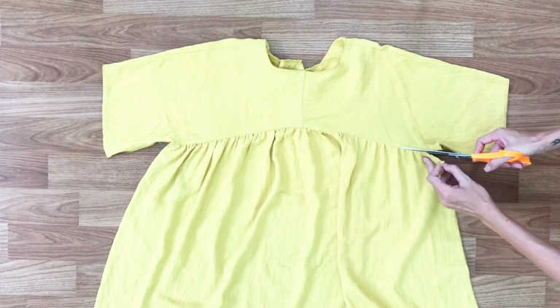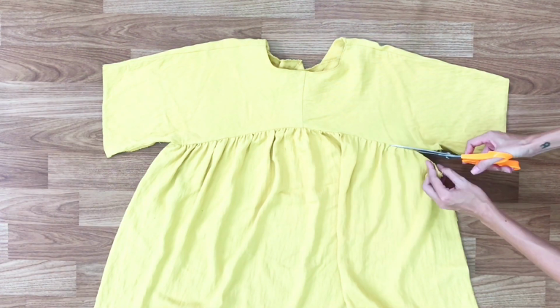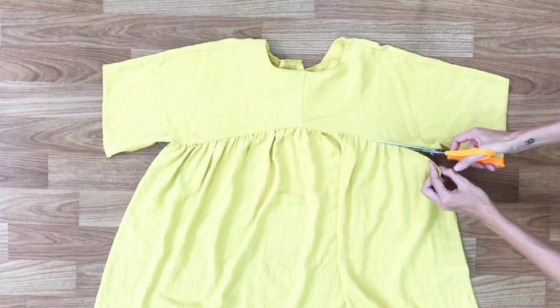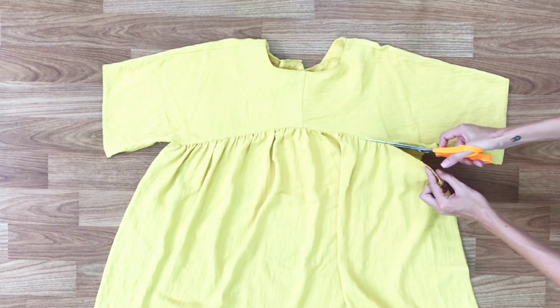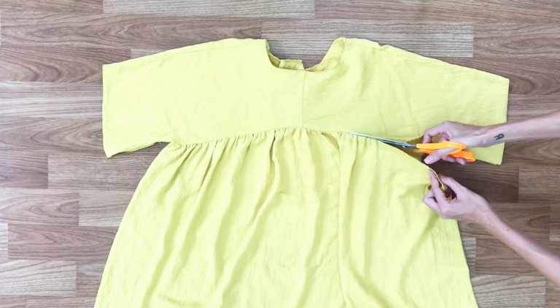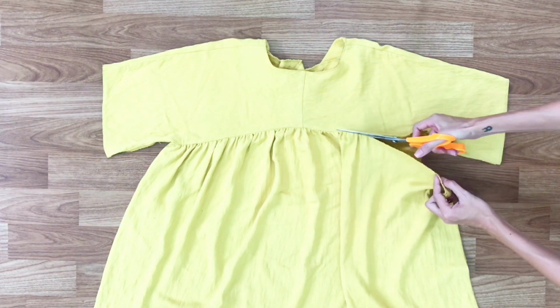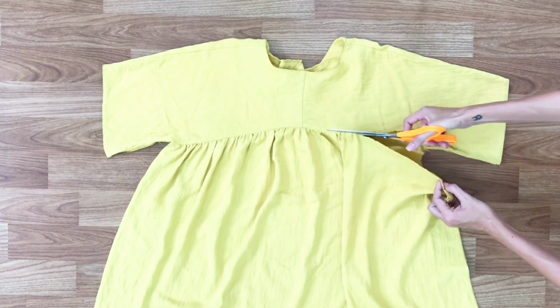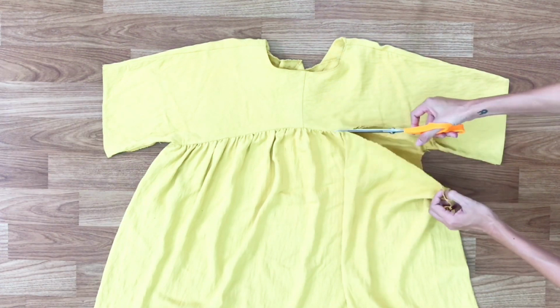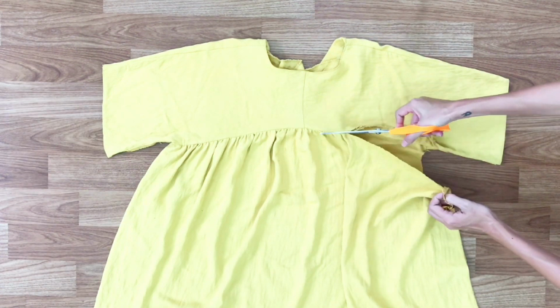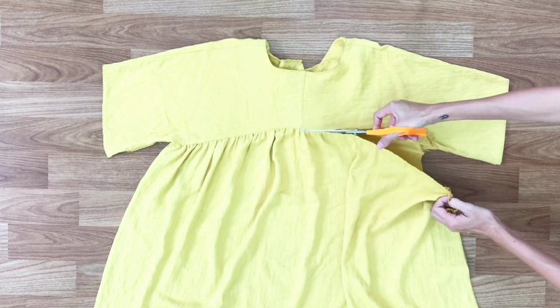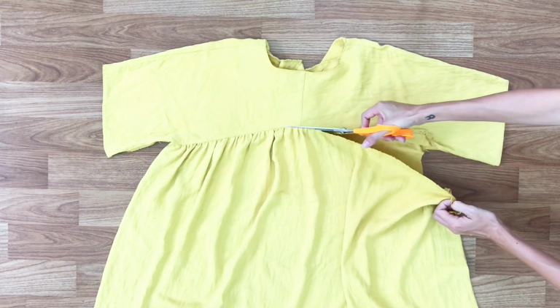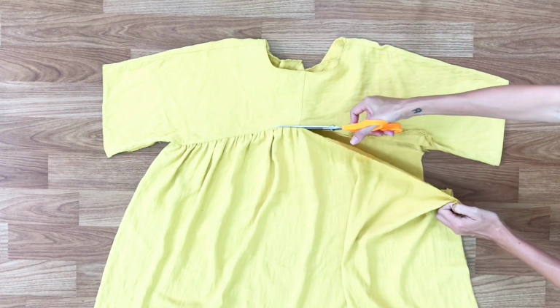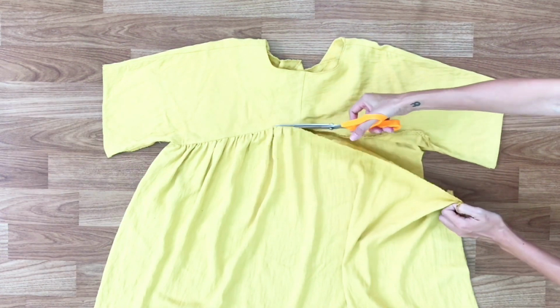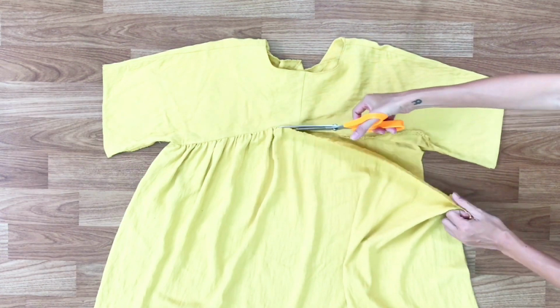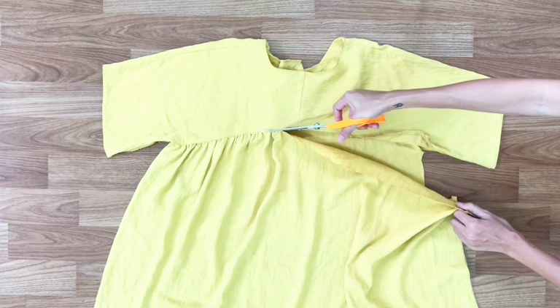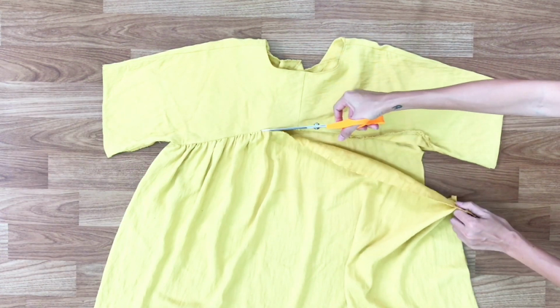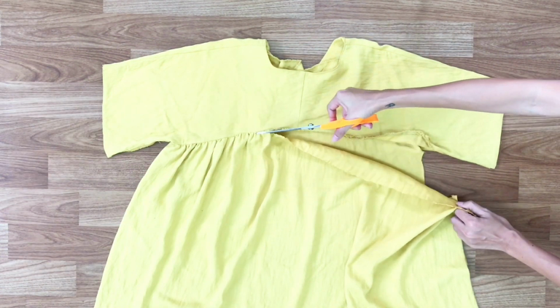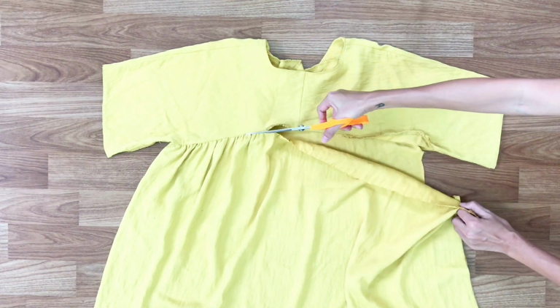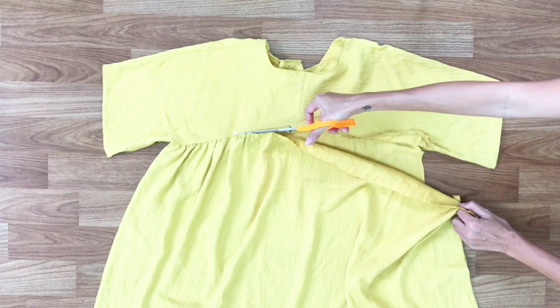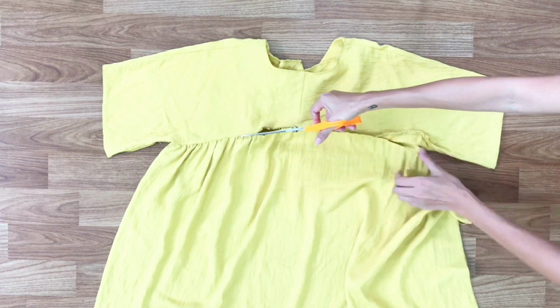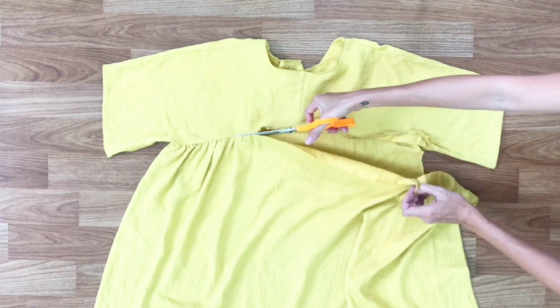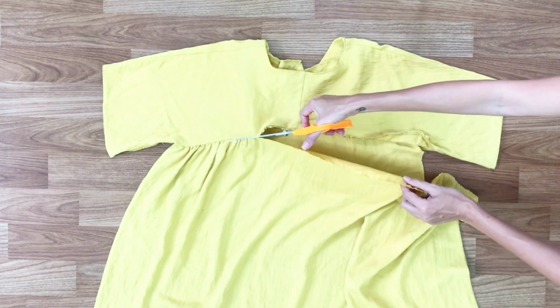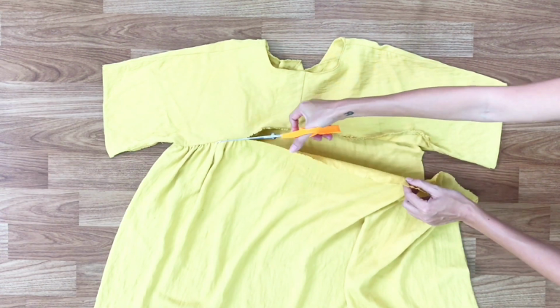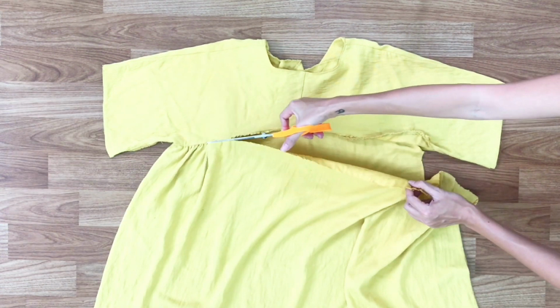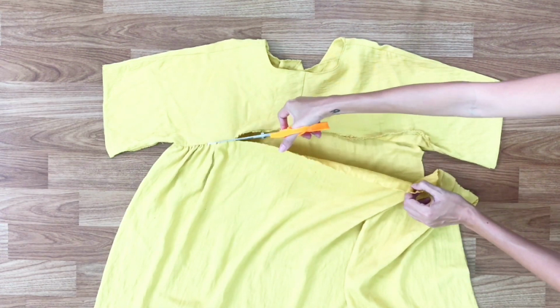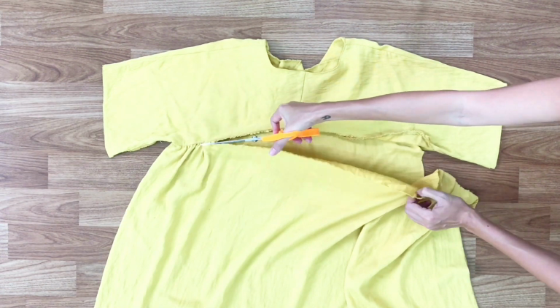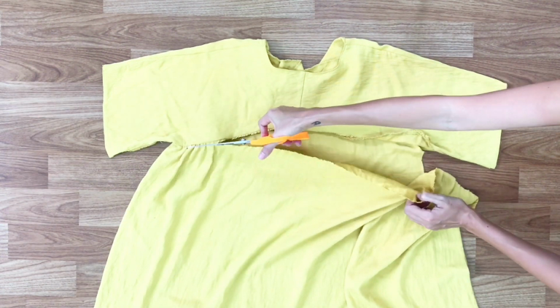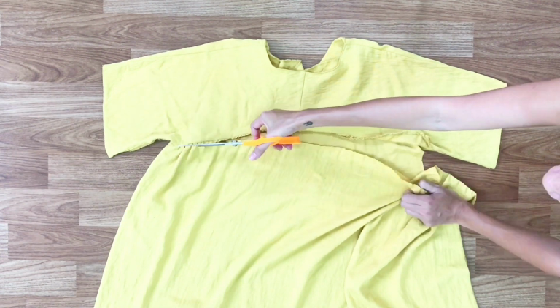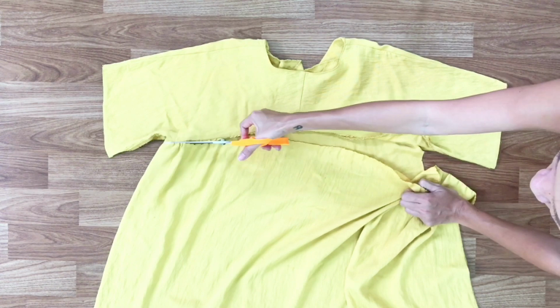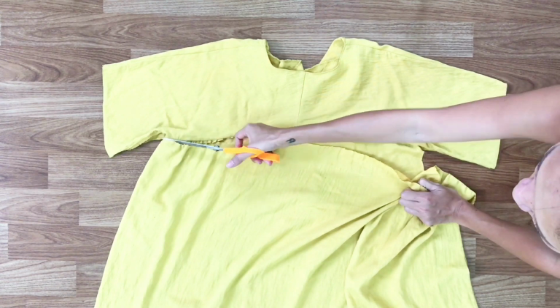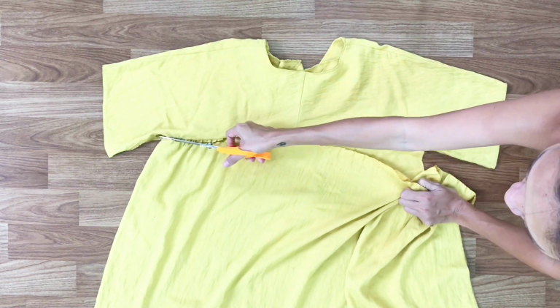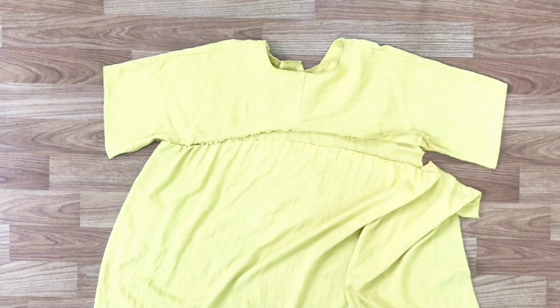Then I'm cutting the stitching line on the back and 2 lines of the shoulders.